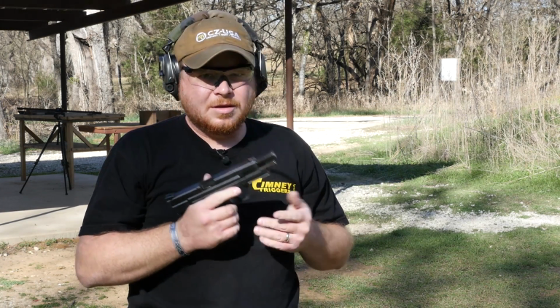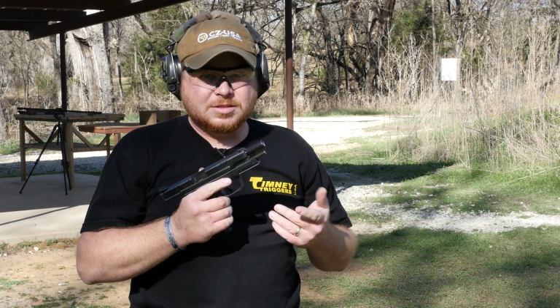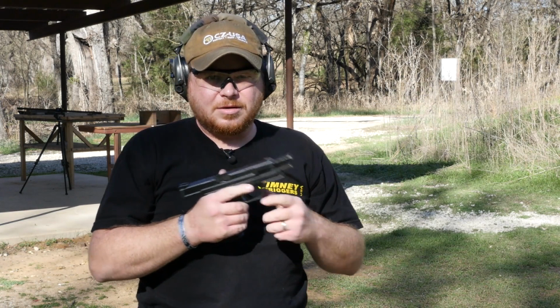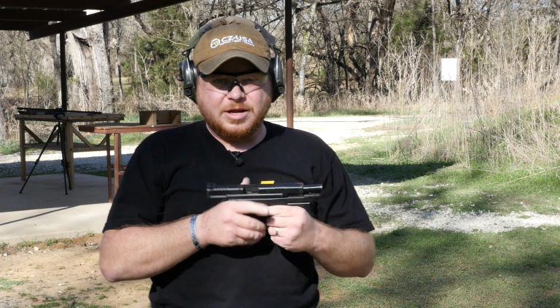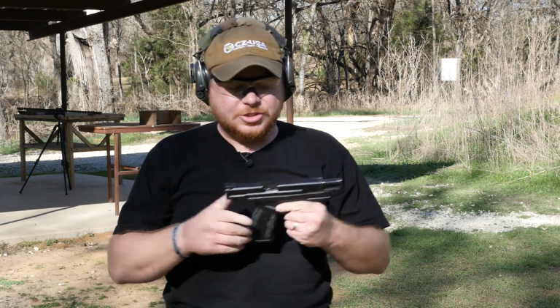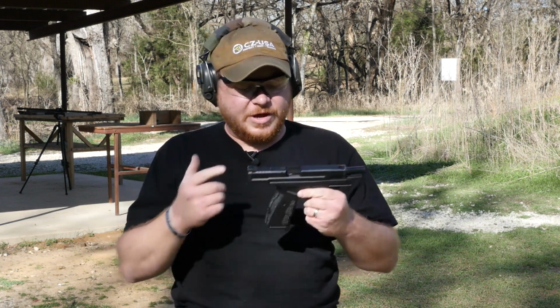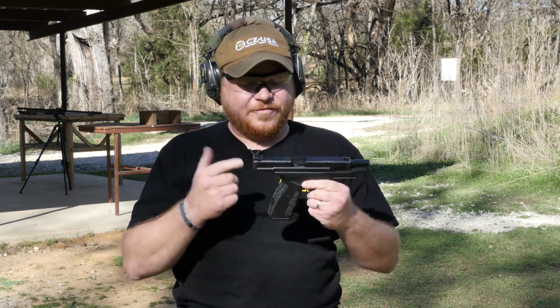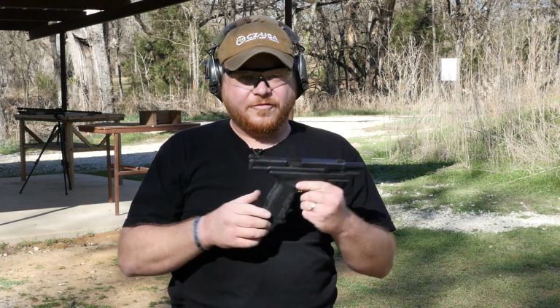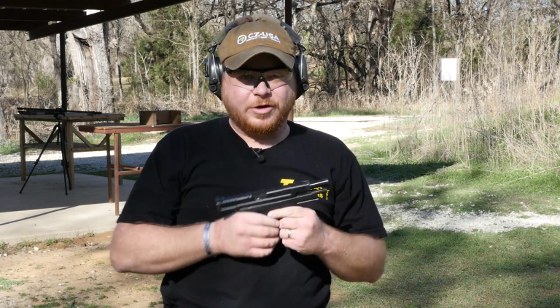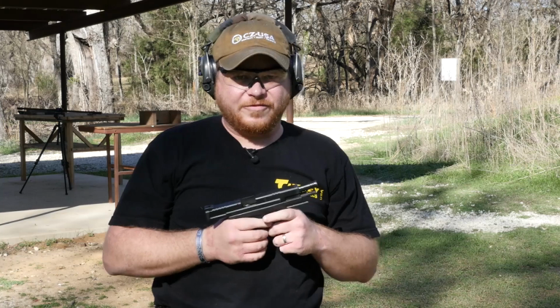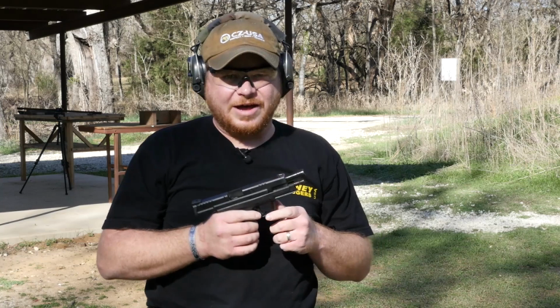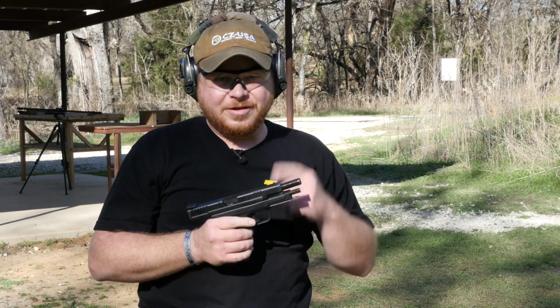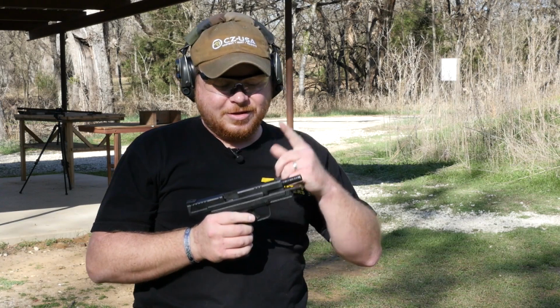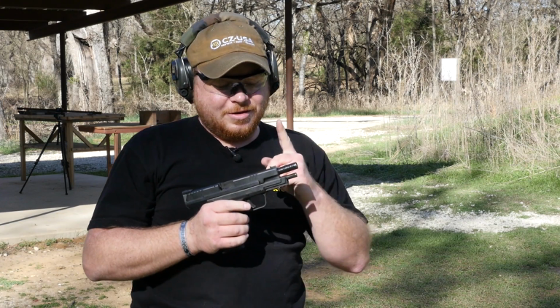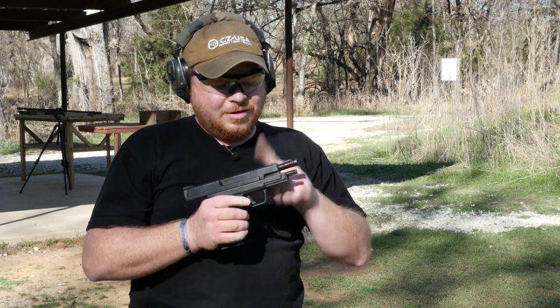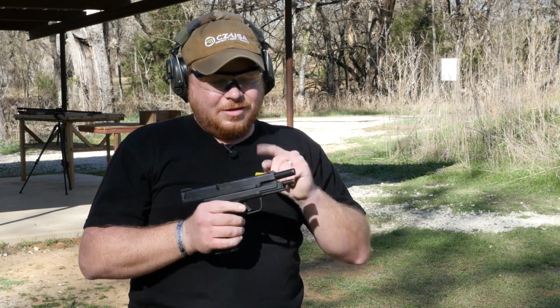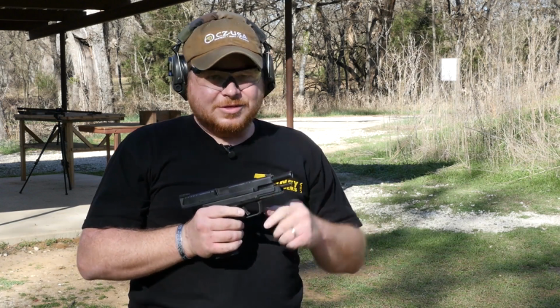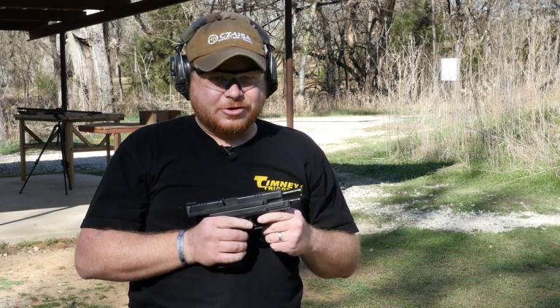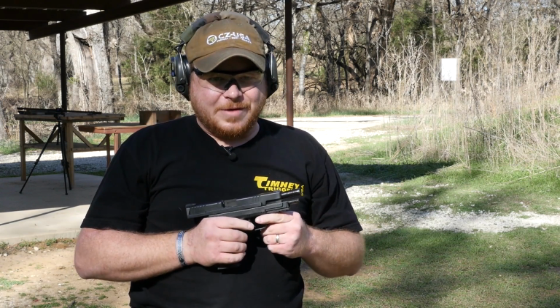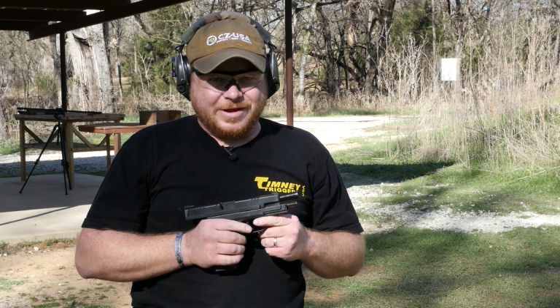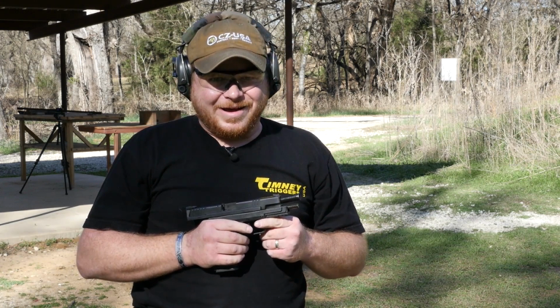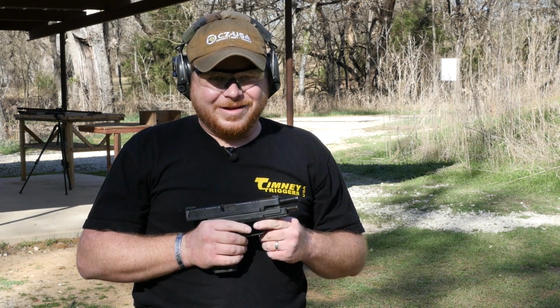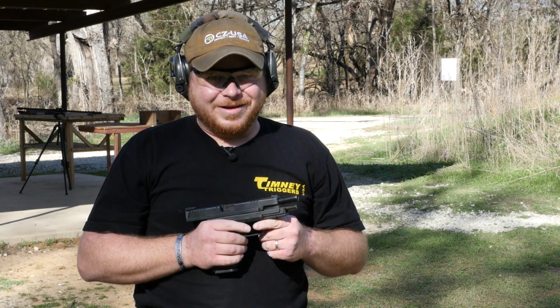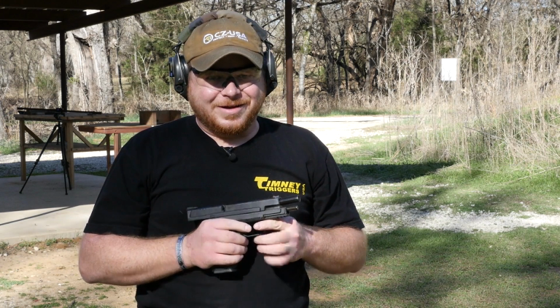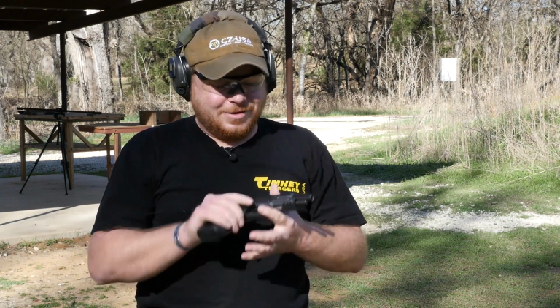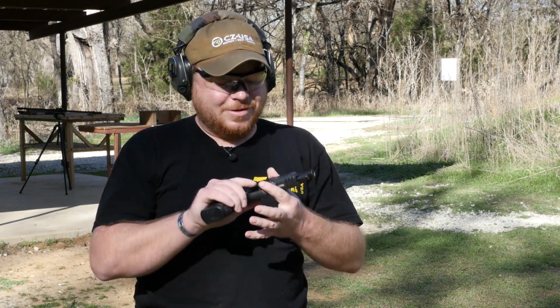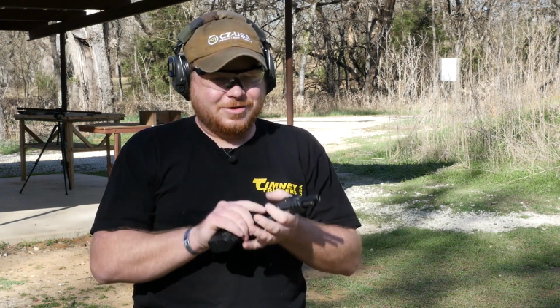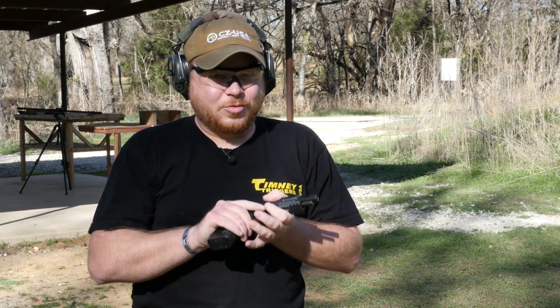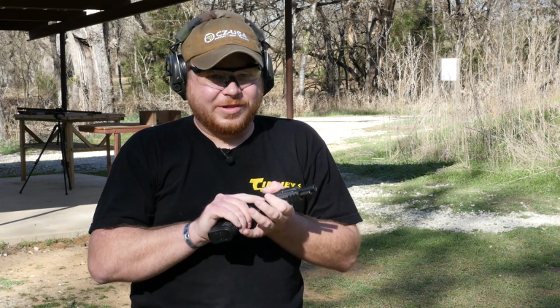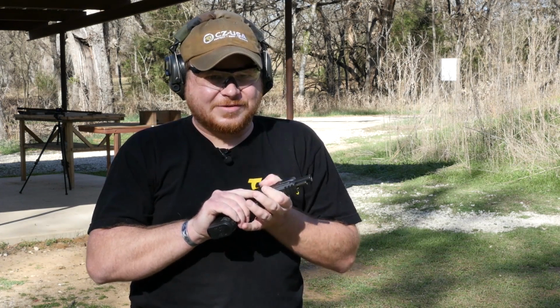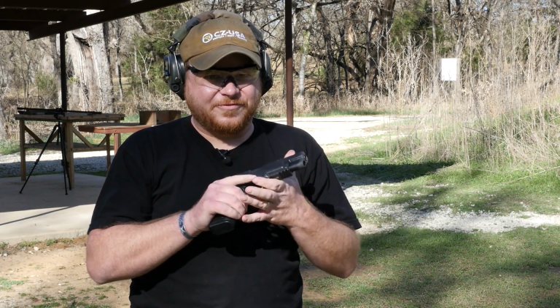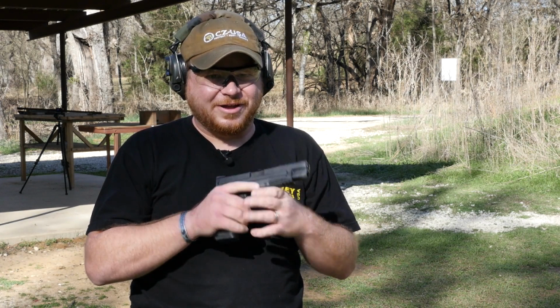So not too bad for a .45. Let's go grab that 9 and really have some fun.